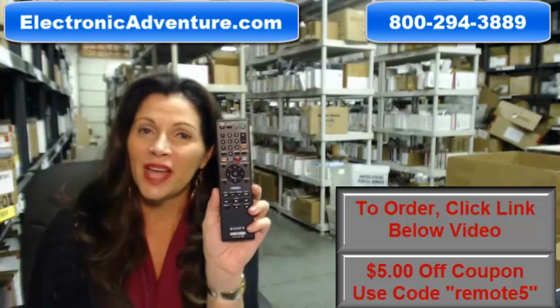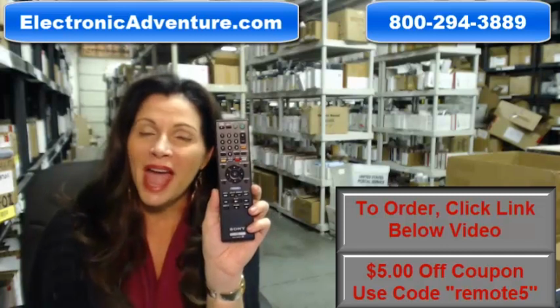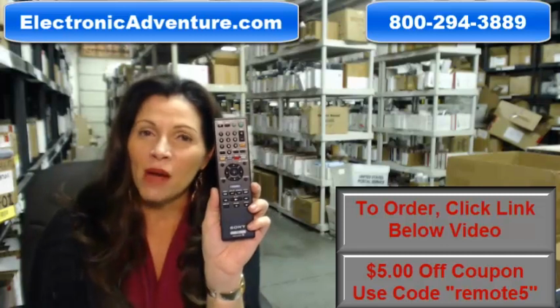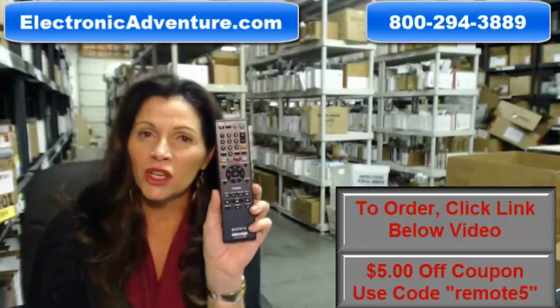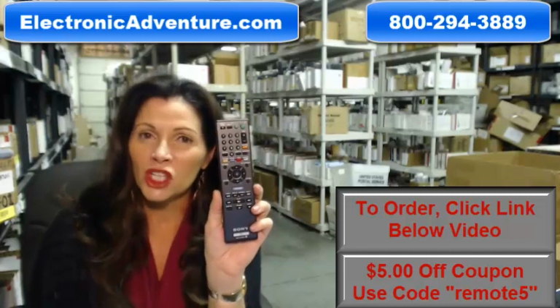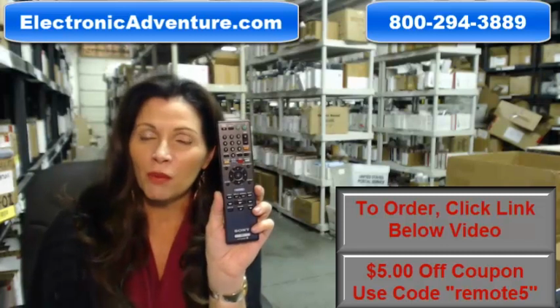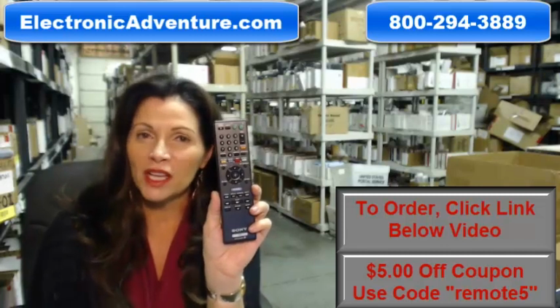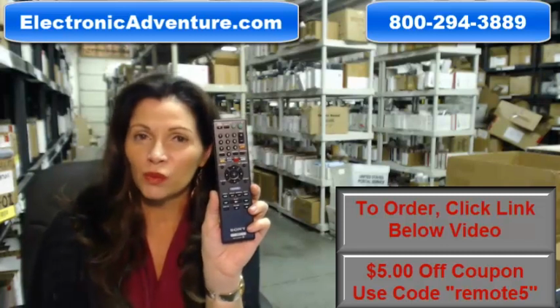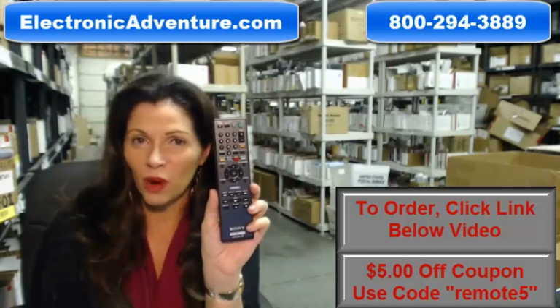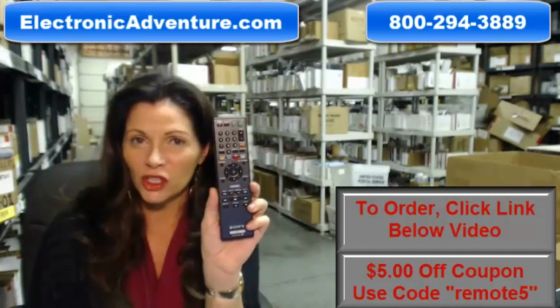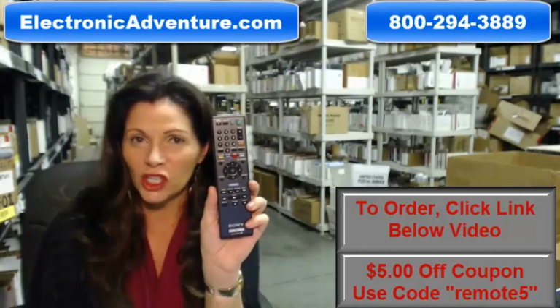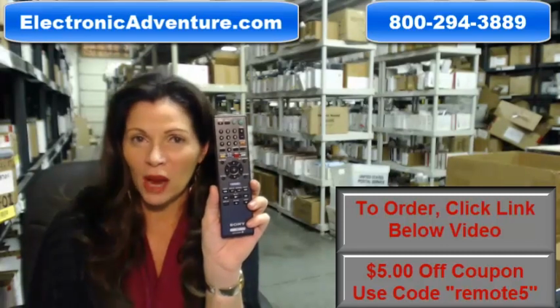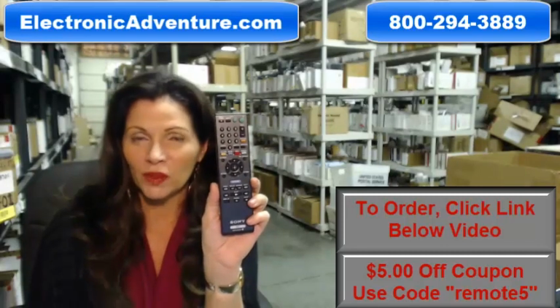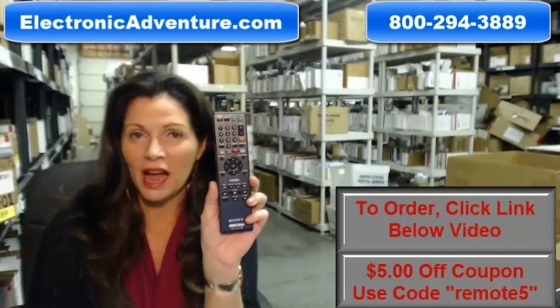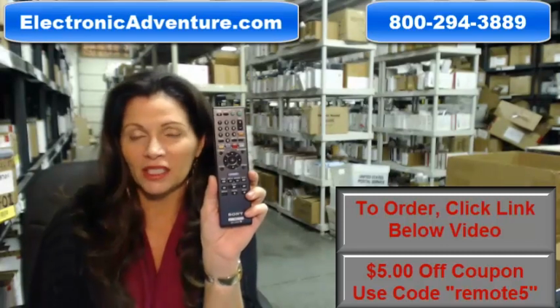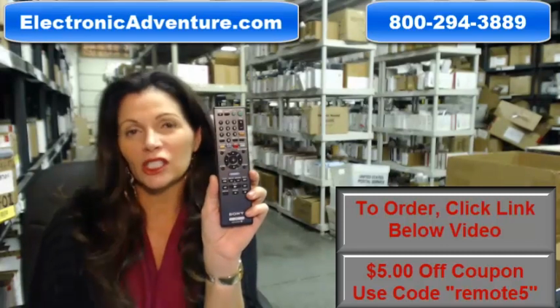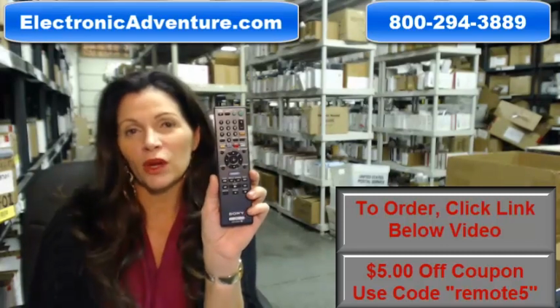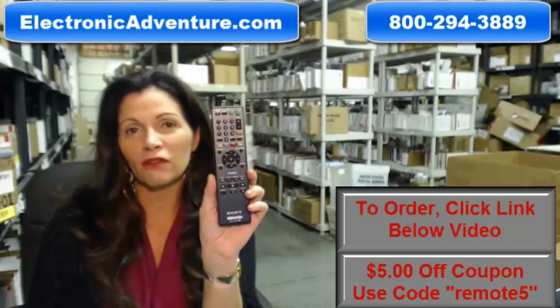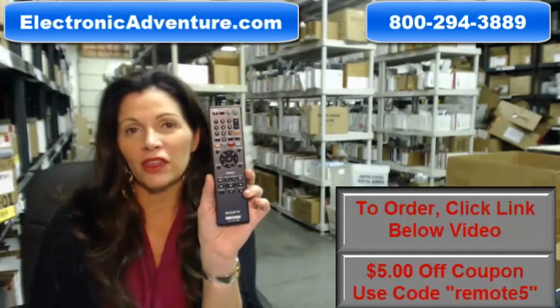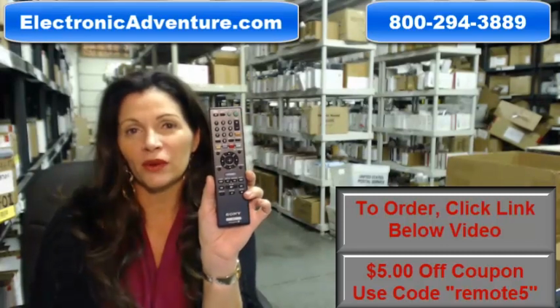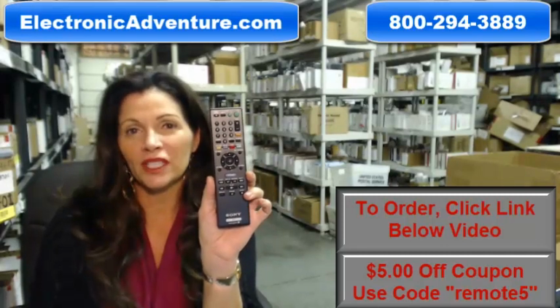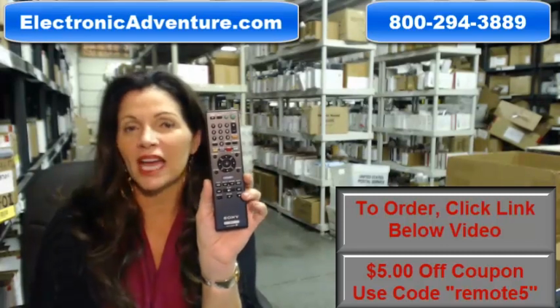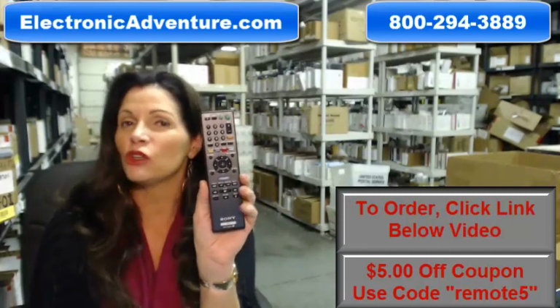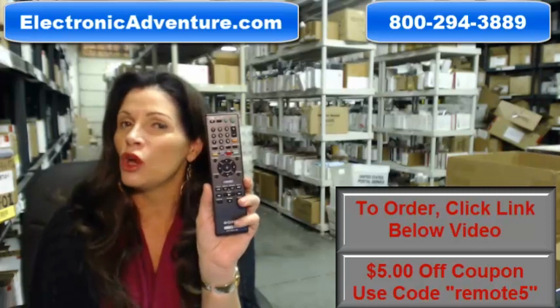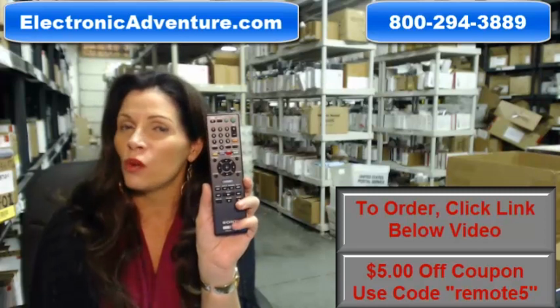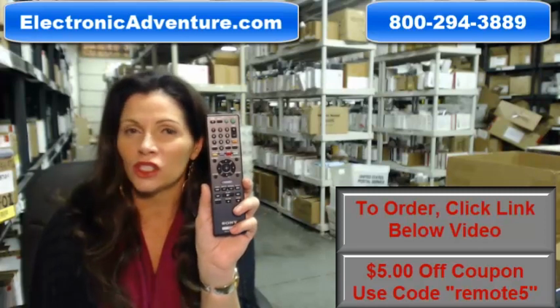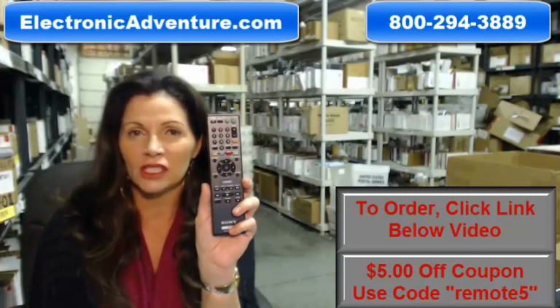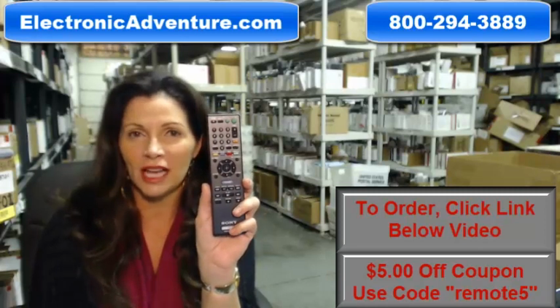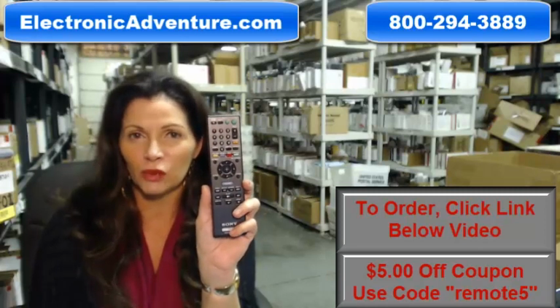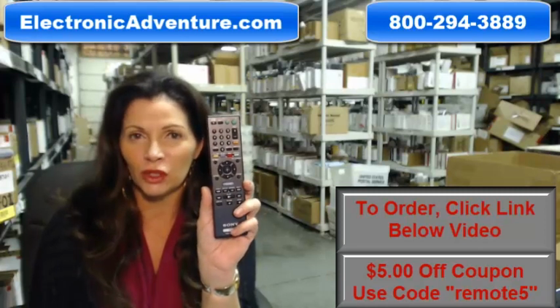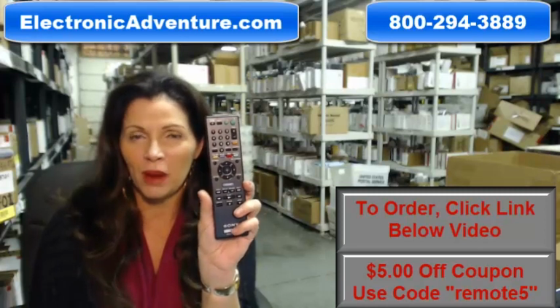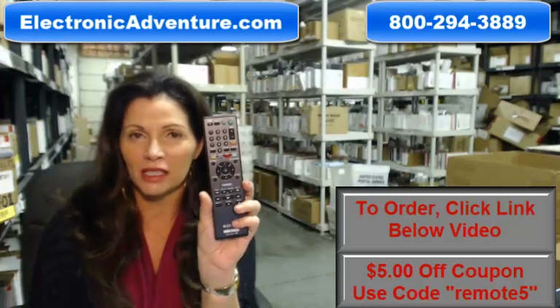And when you shop with us, we want you to shop with confidence, so we offer a 30-day, no questions asked return policy.